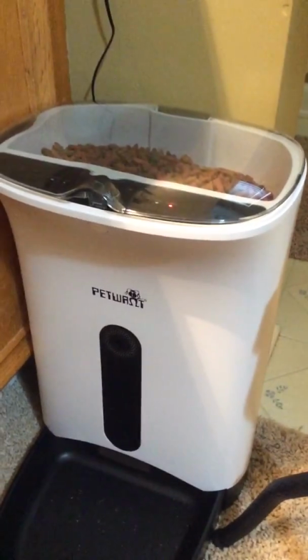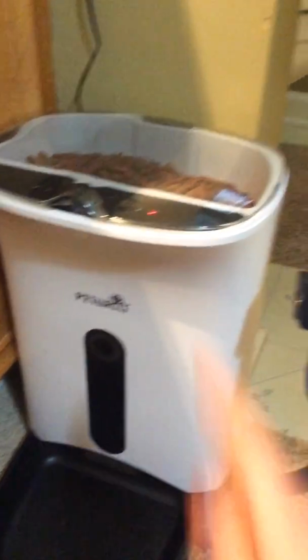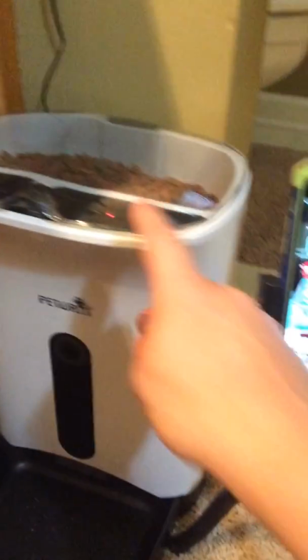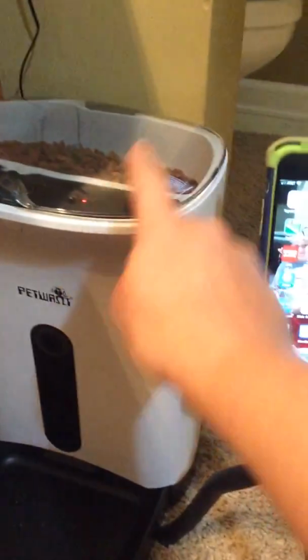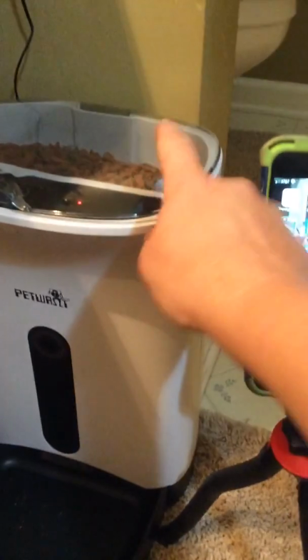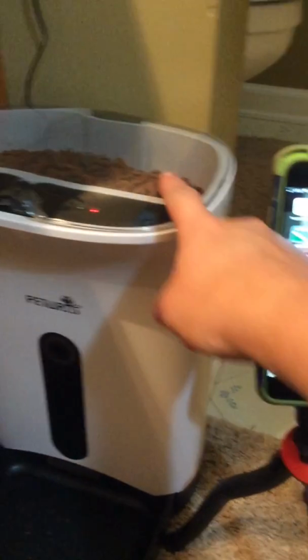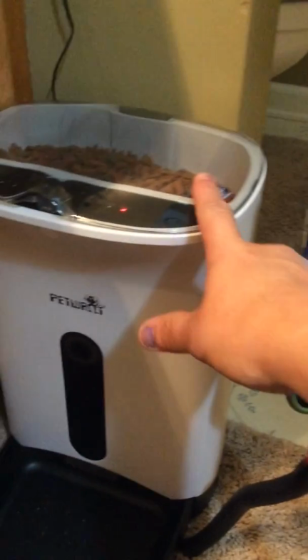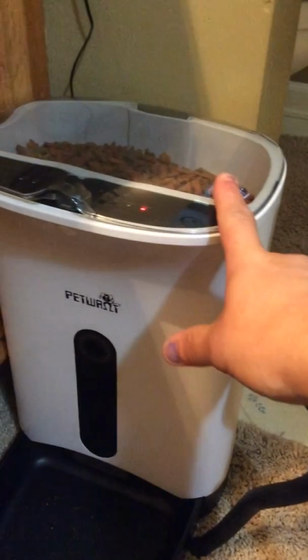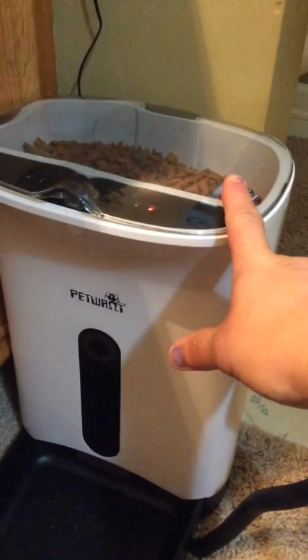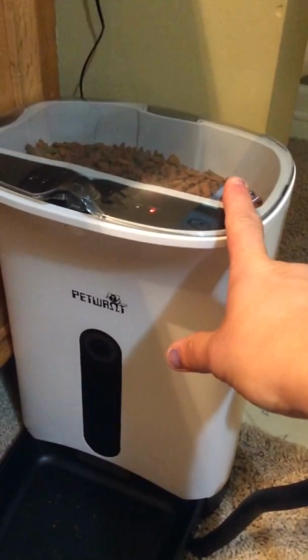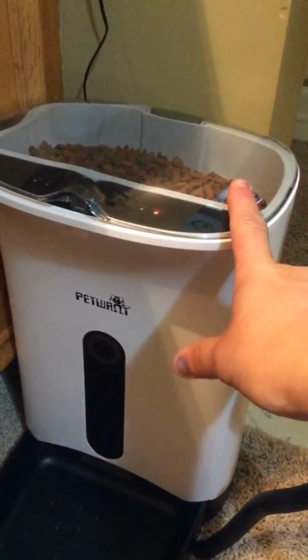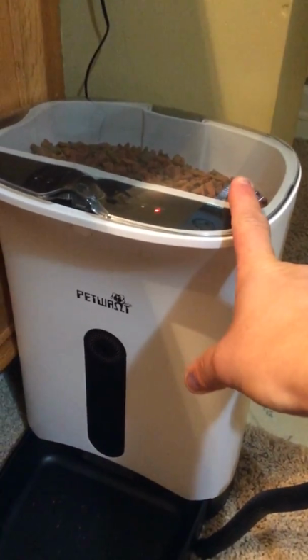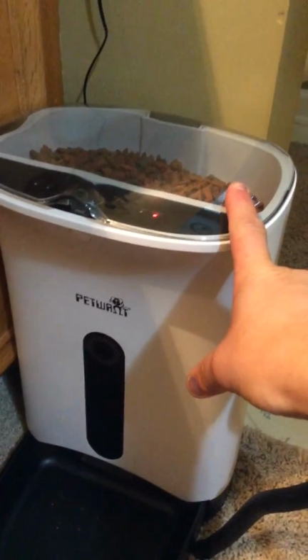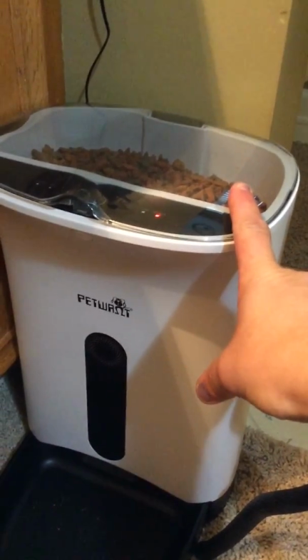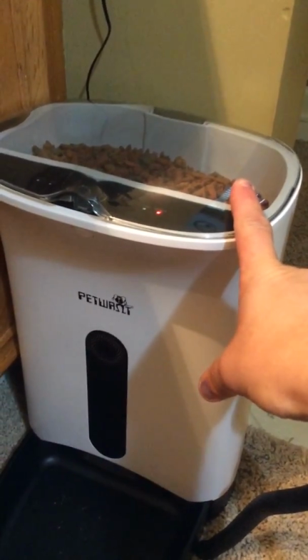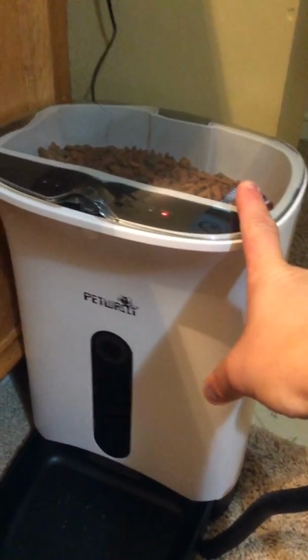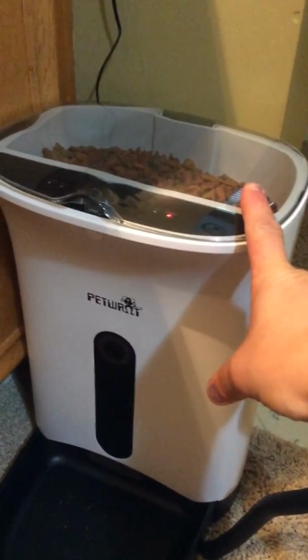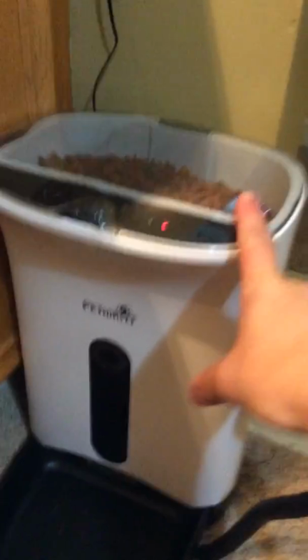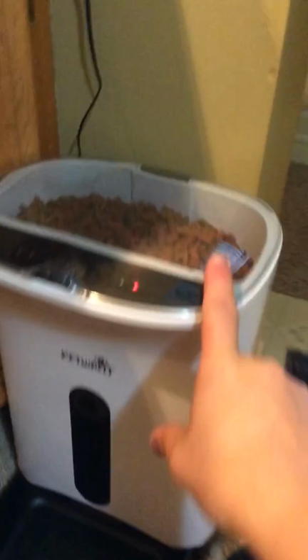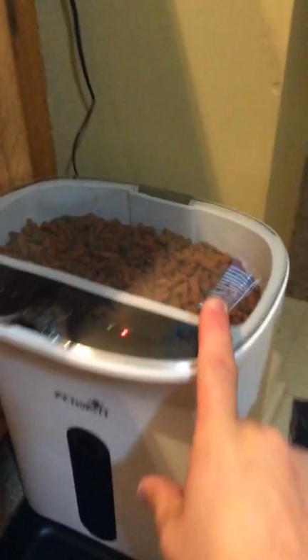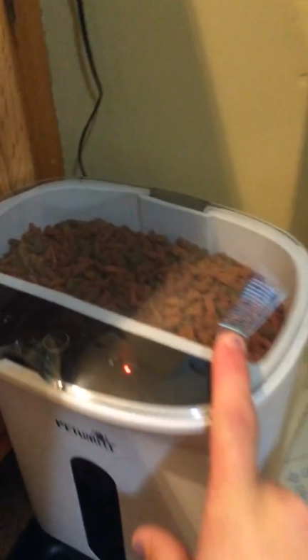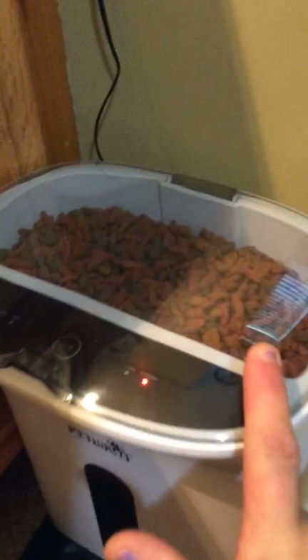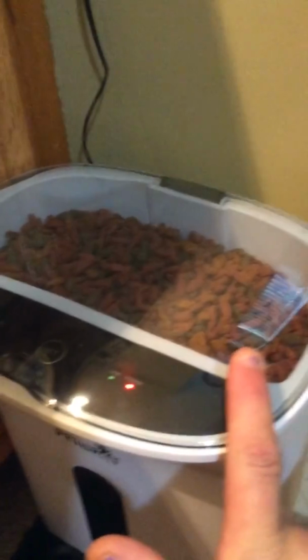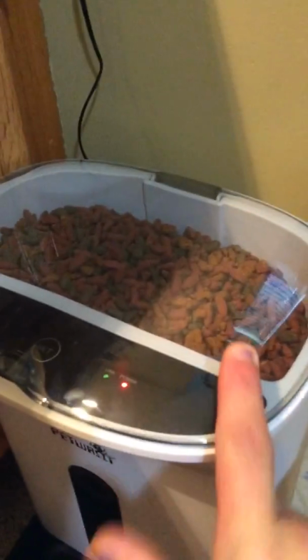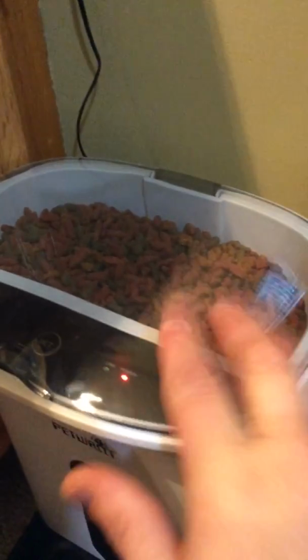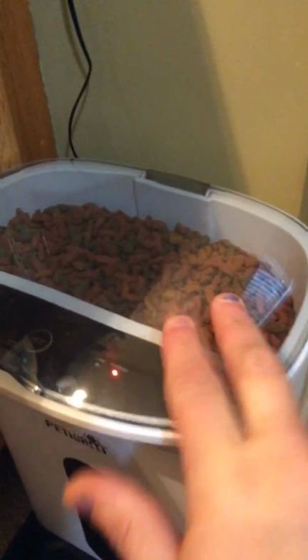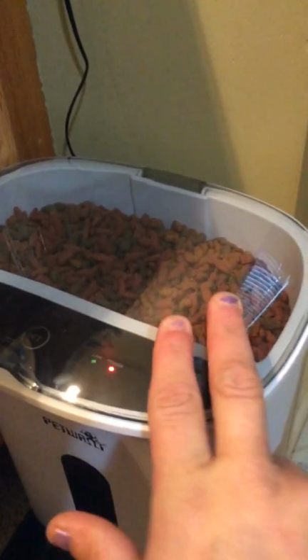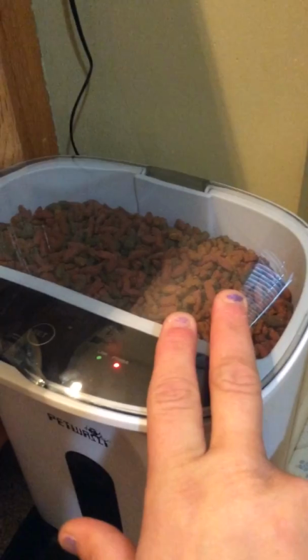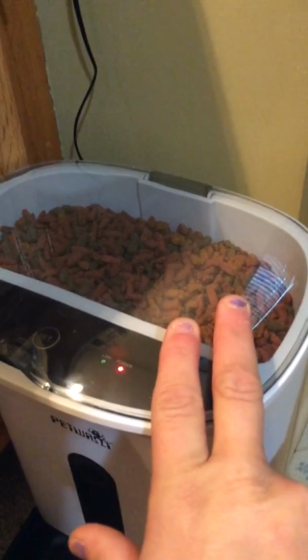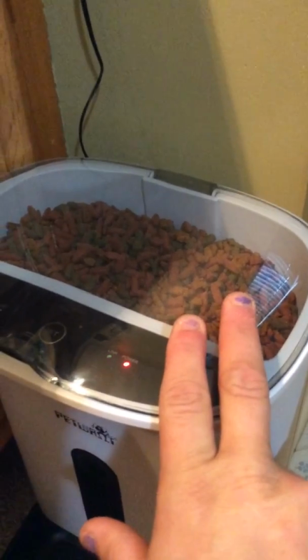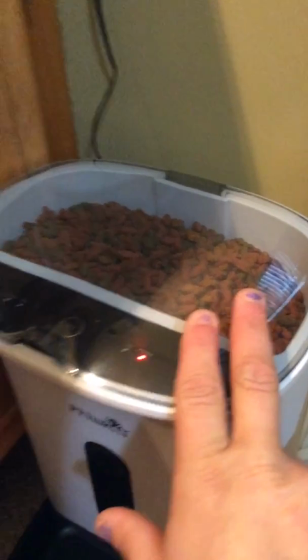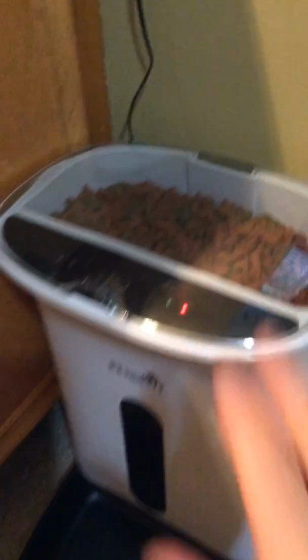You can go ahead and put the food in it when you first get it. It holds a good amount of food. We've got our cat food in there right now.